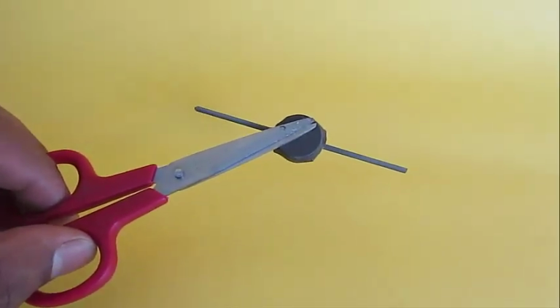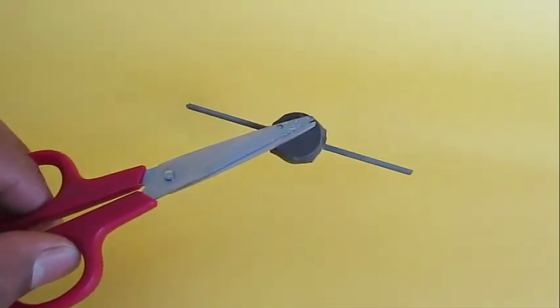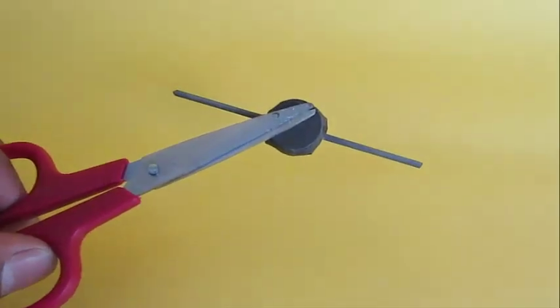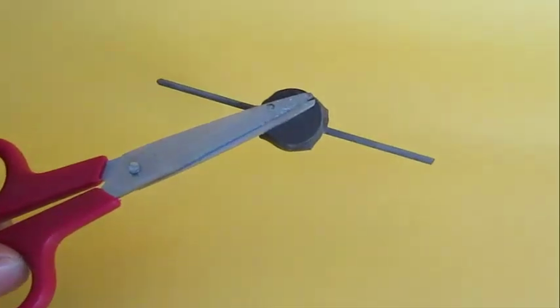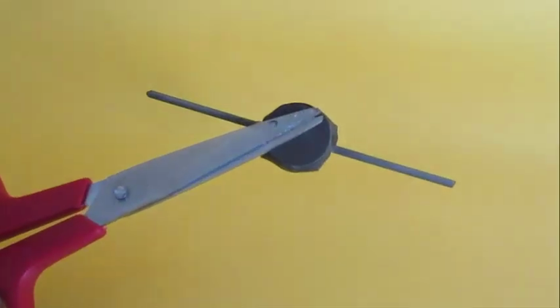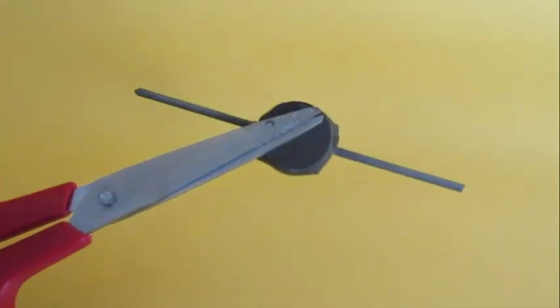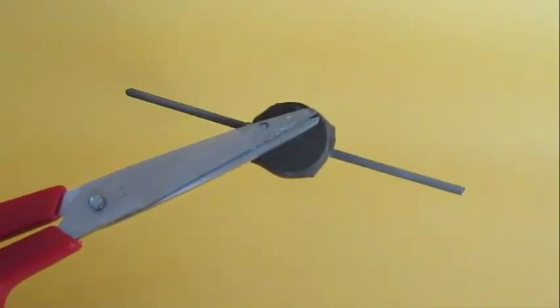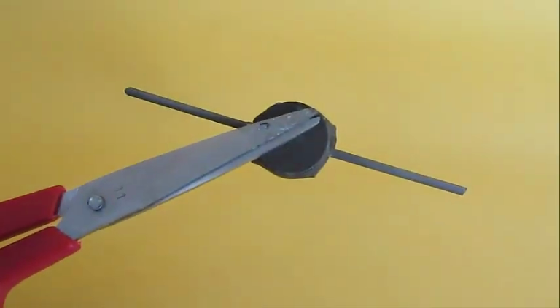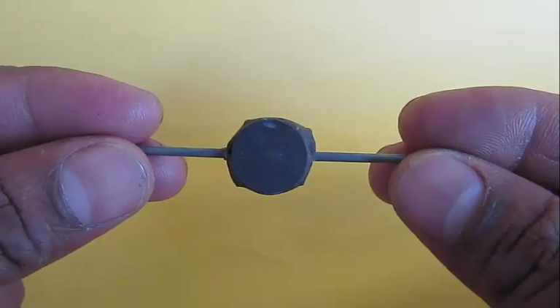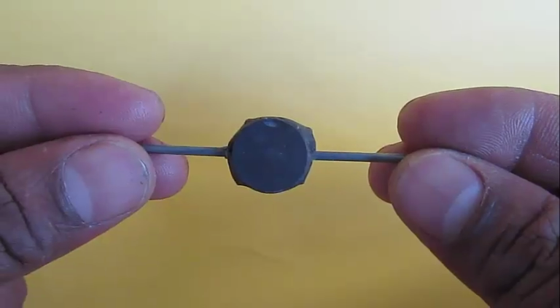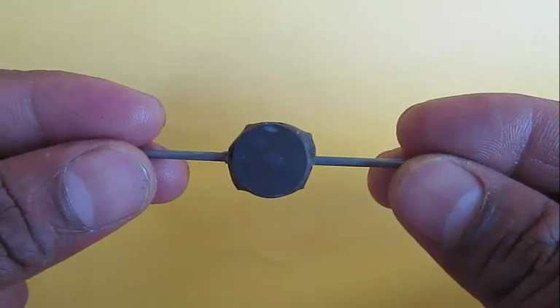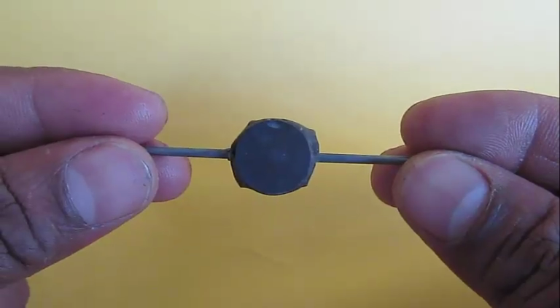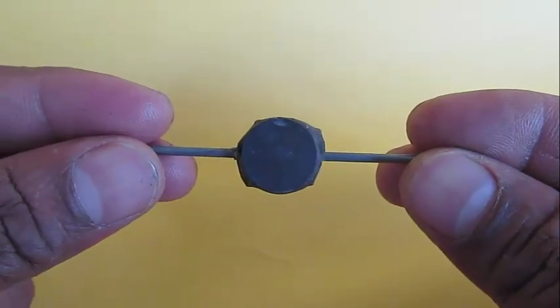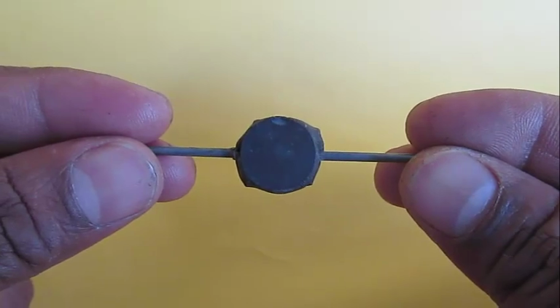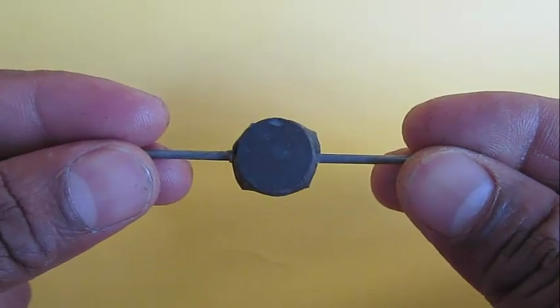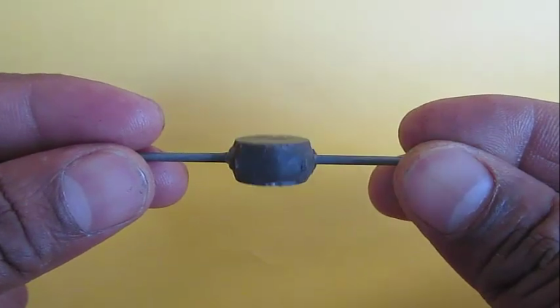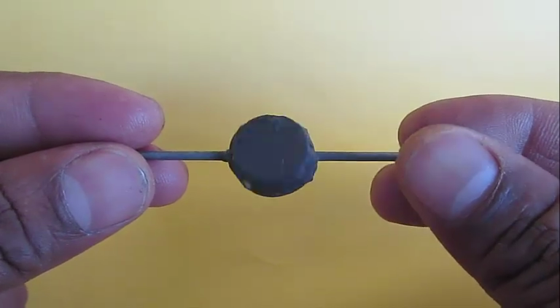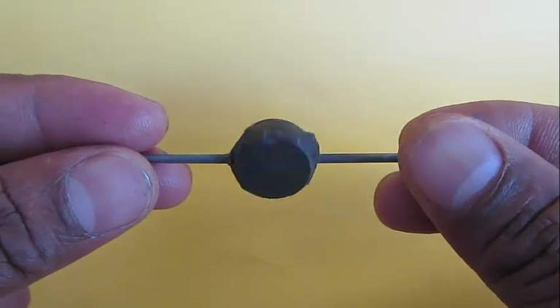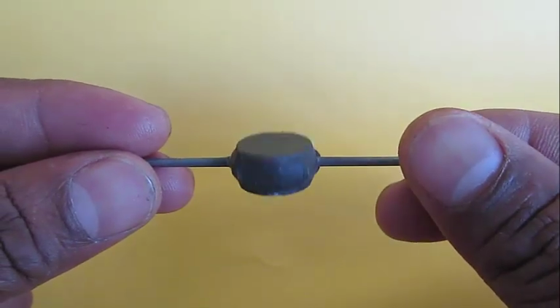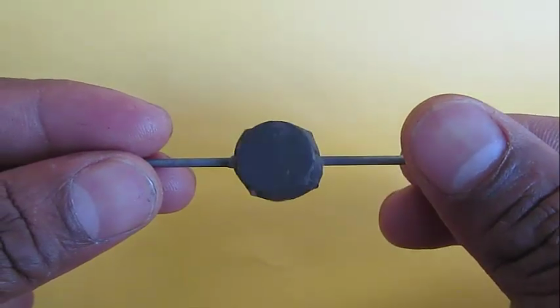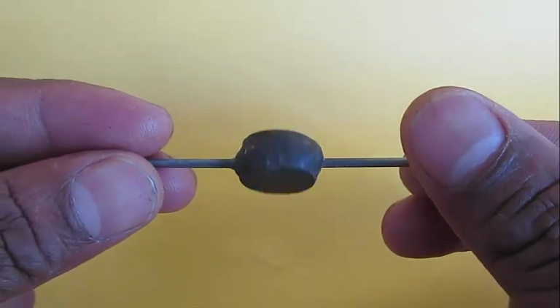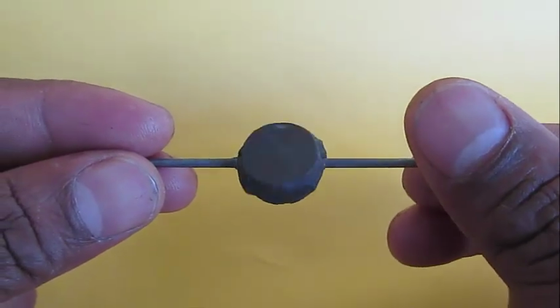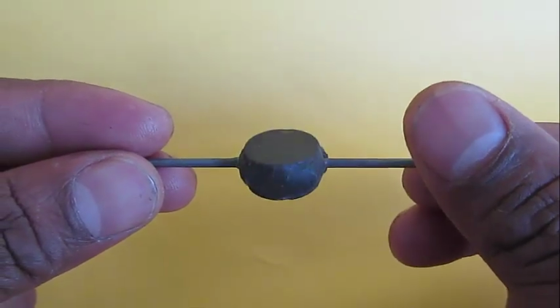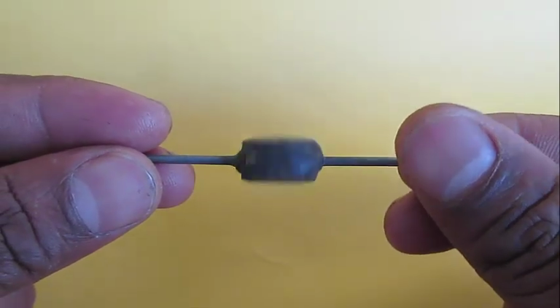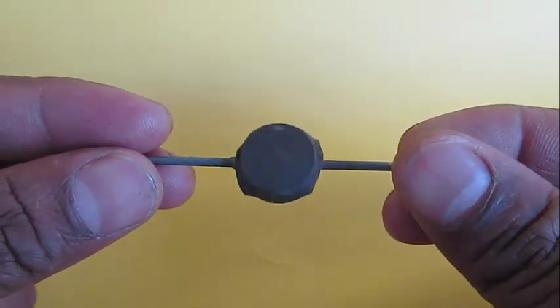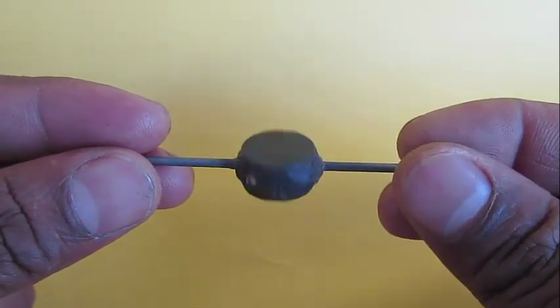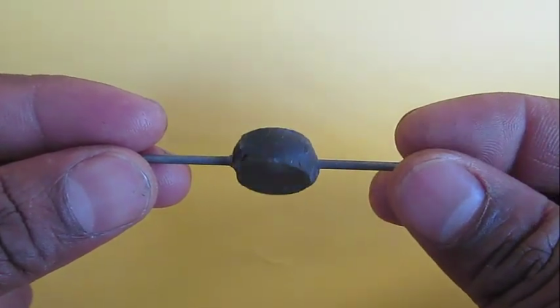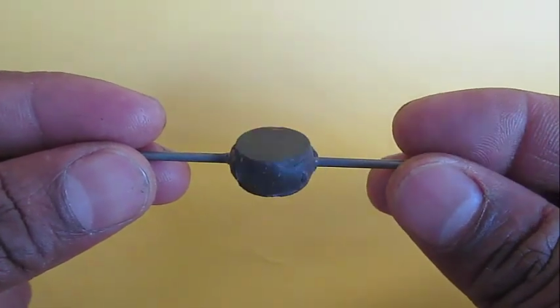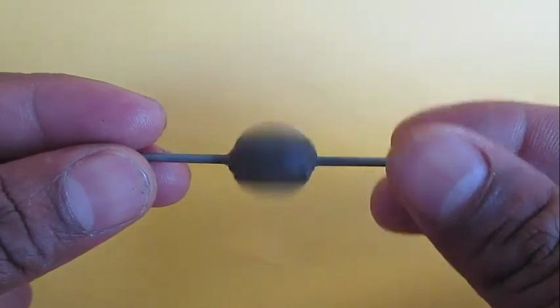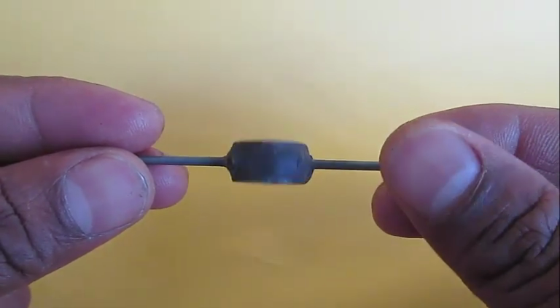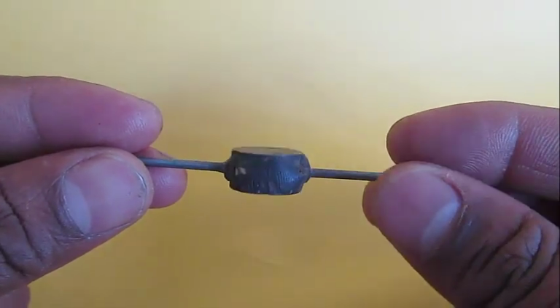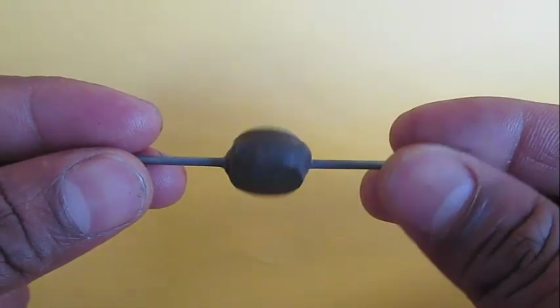Take these two magnets and attach them to a cycle spoke. This is our rotor.